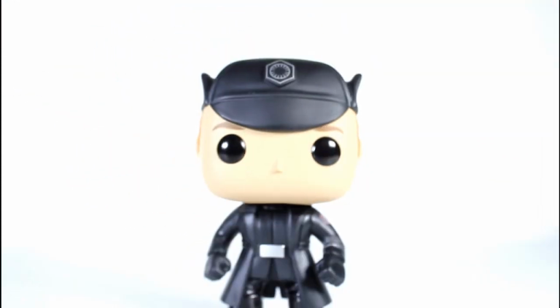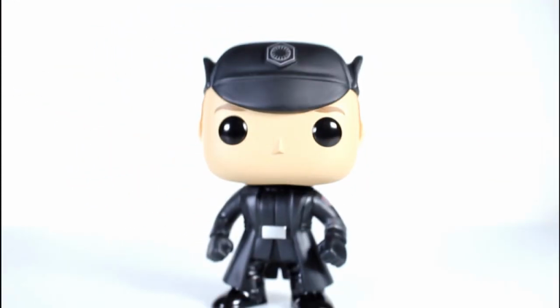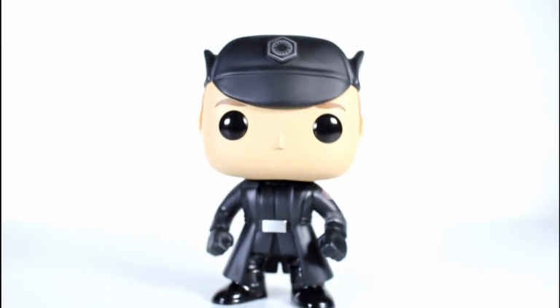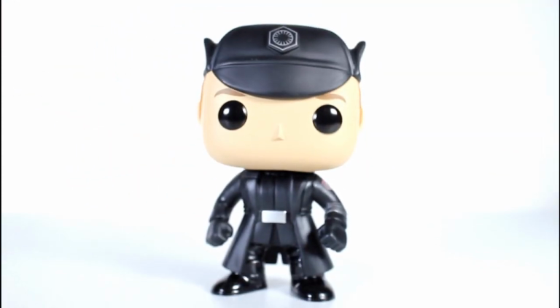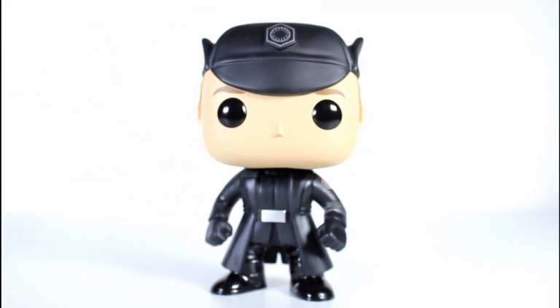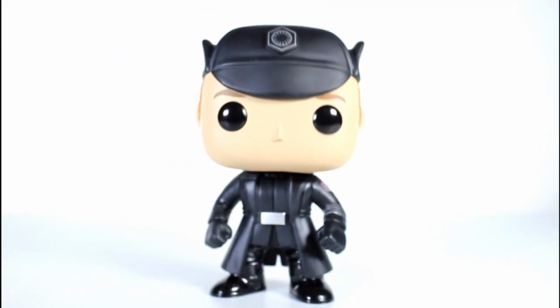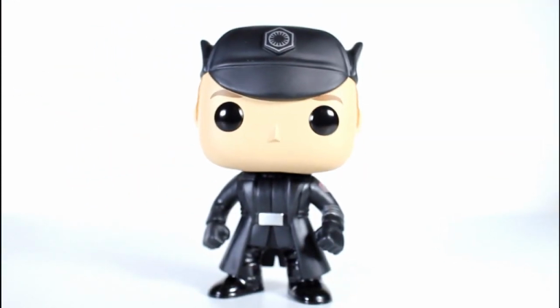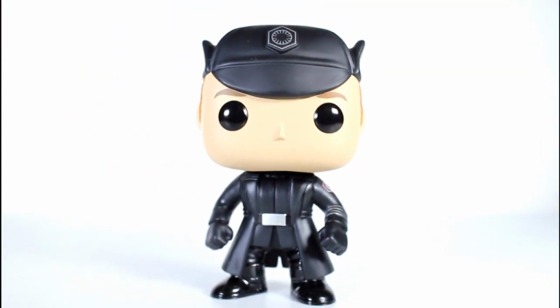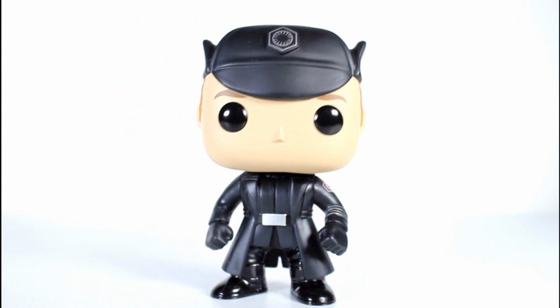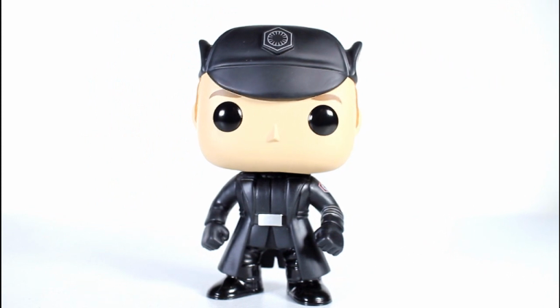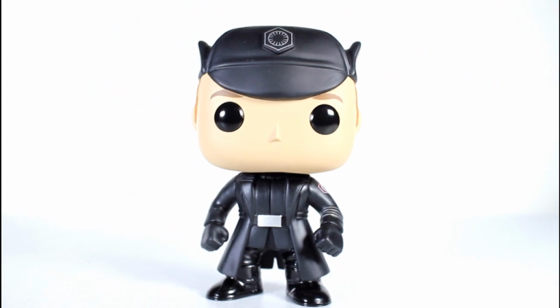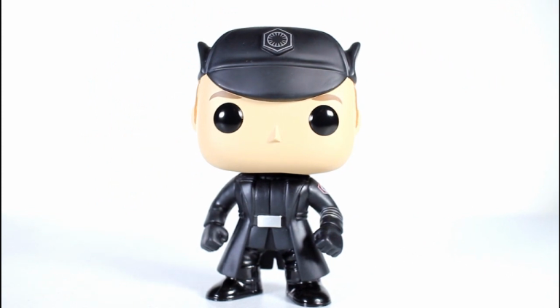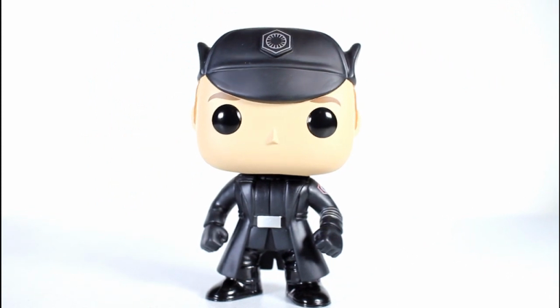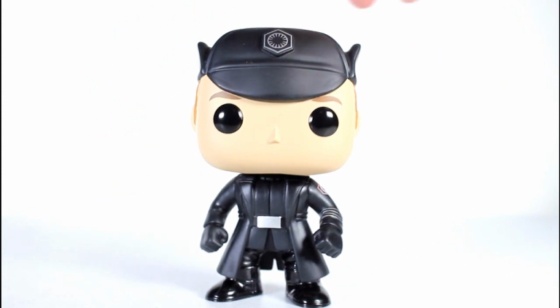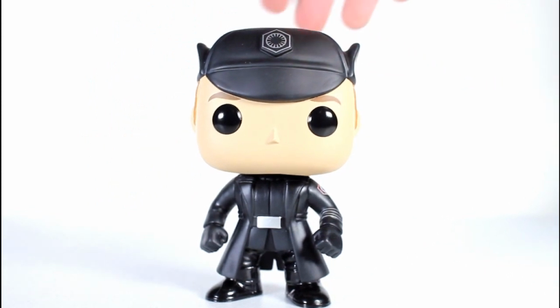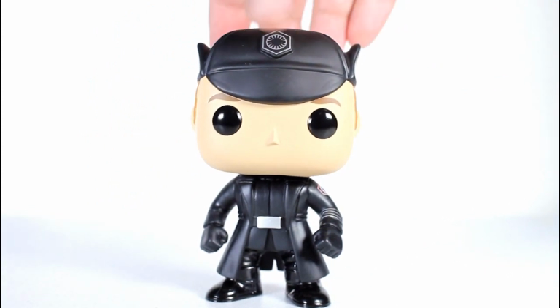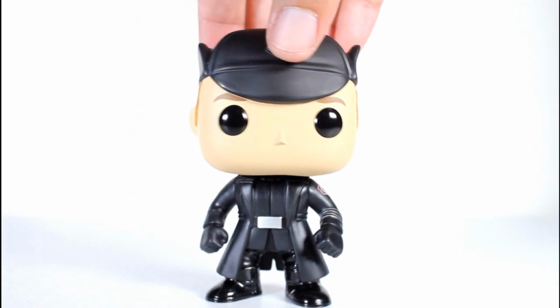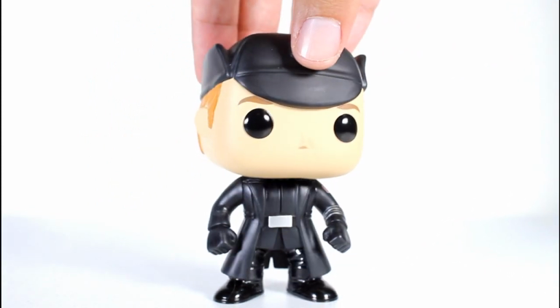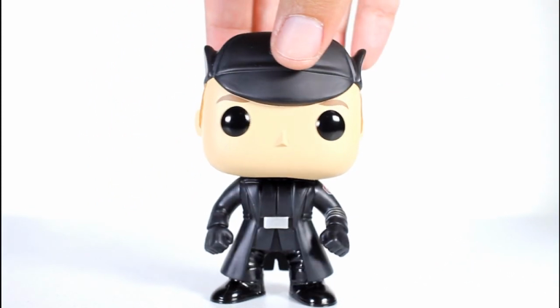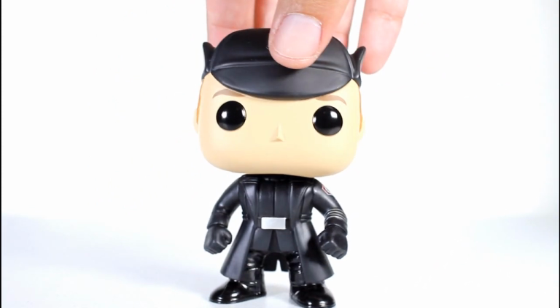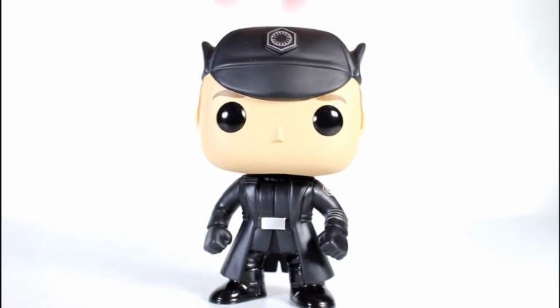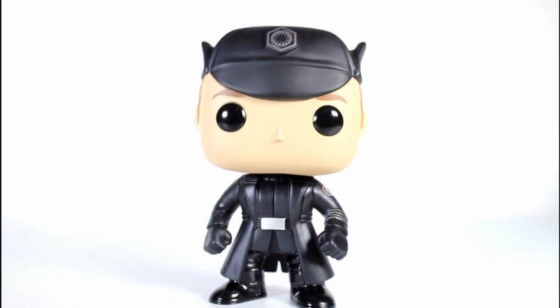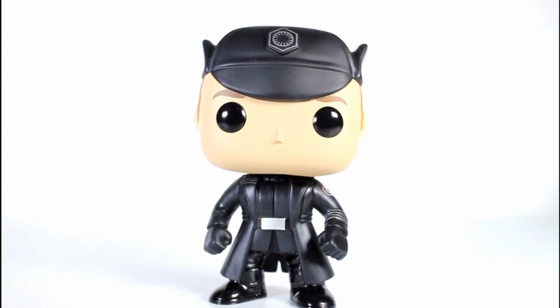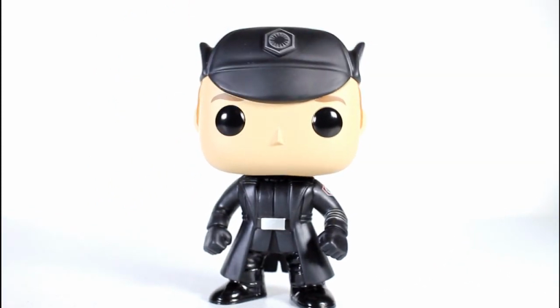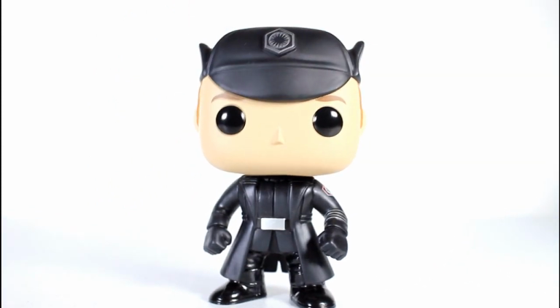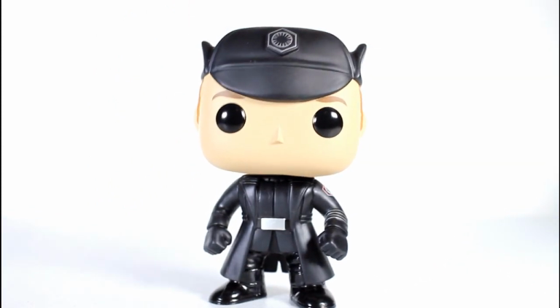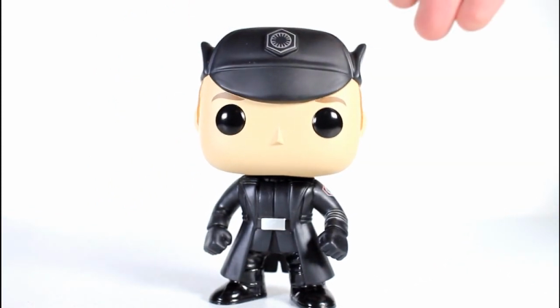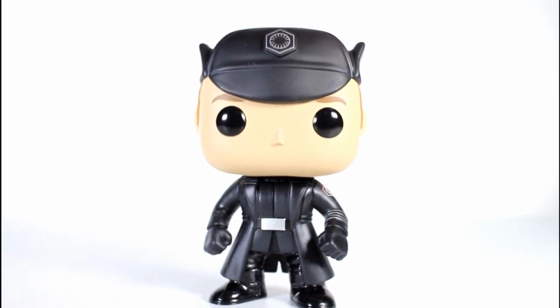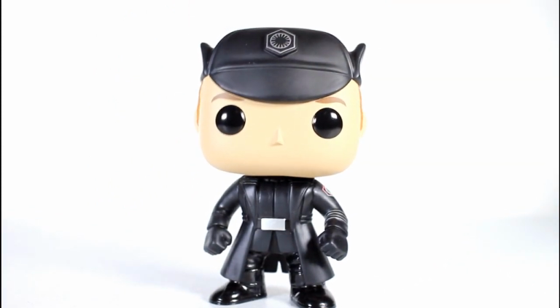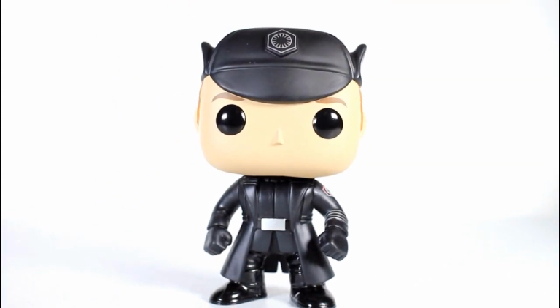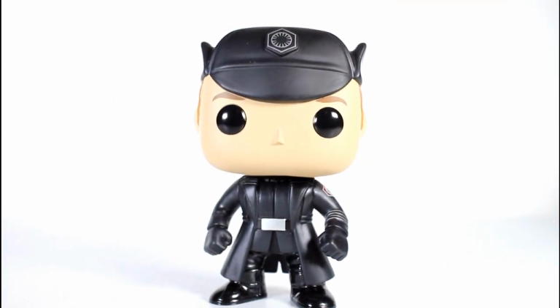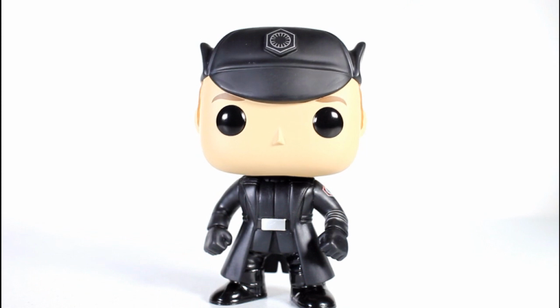I think it looks great. As a fan of Hux, if you're a fan of this ginger officer, I think you'll be satisfied with this. I certainly dig it.